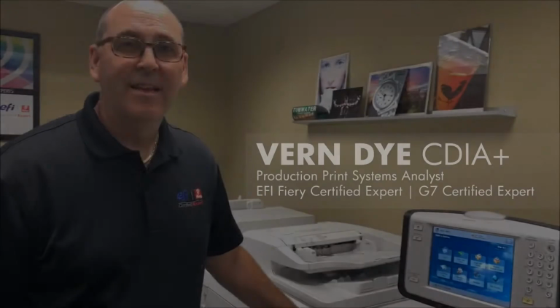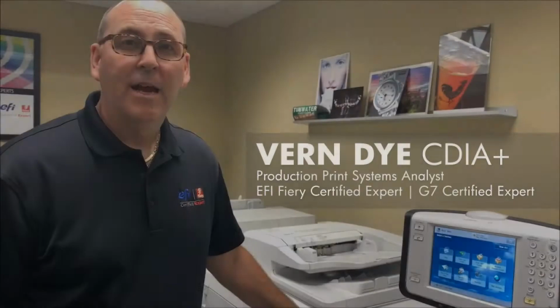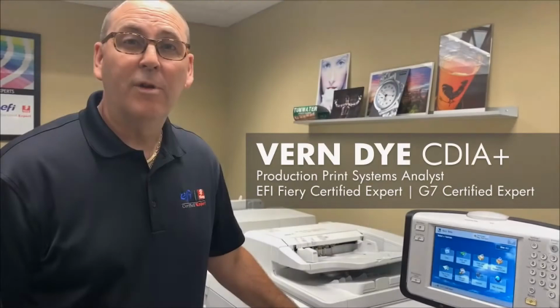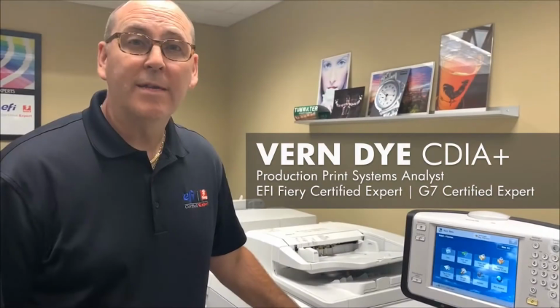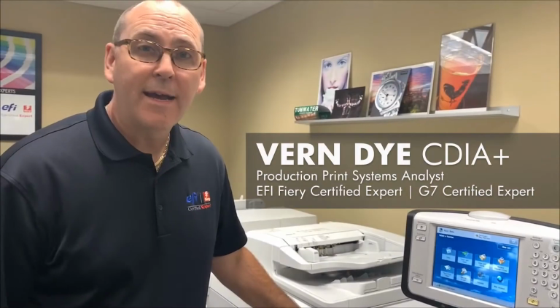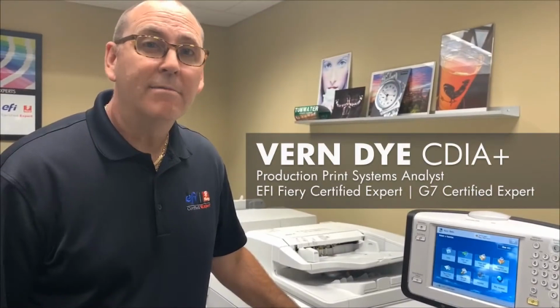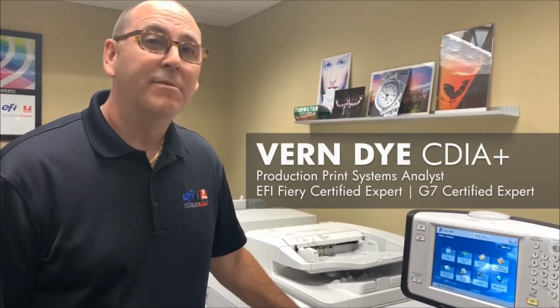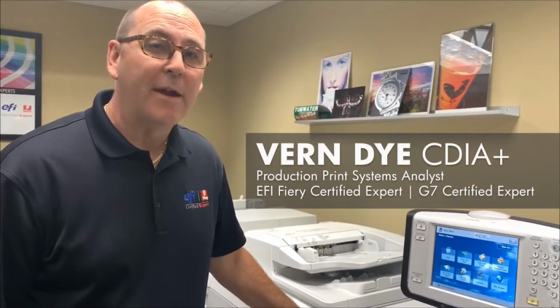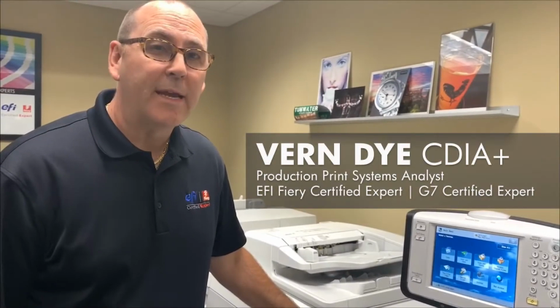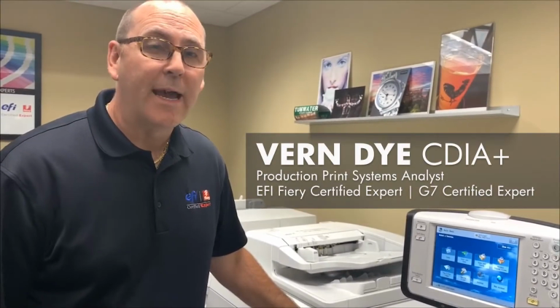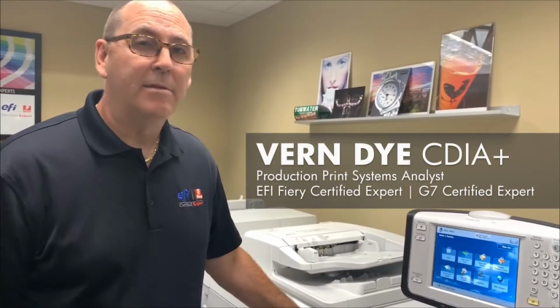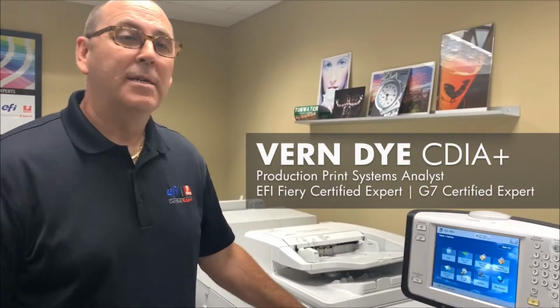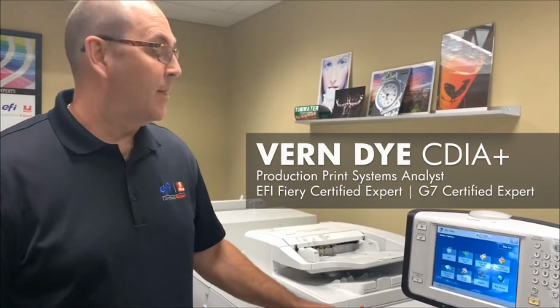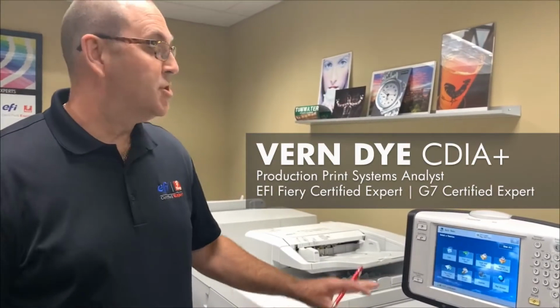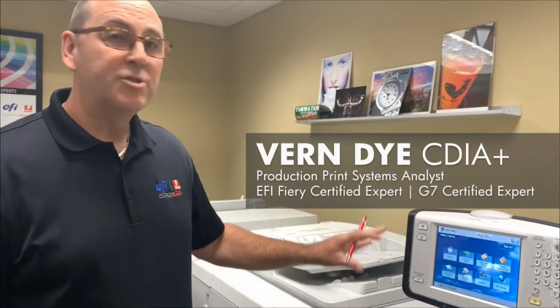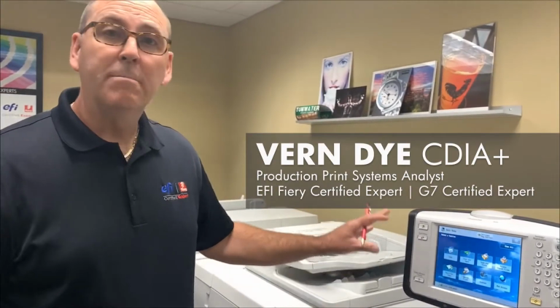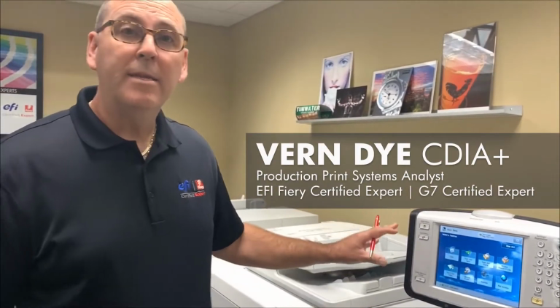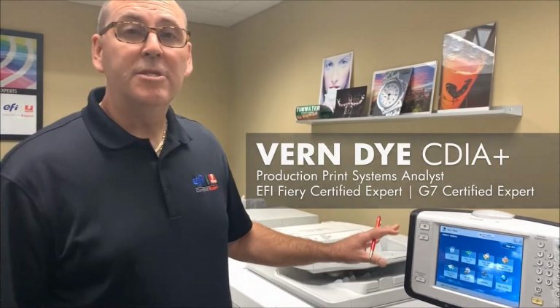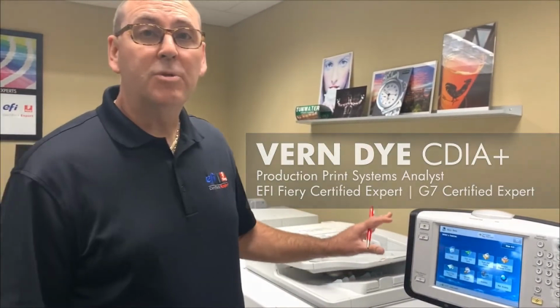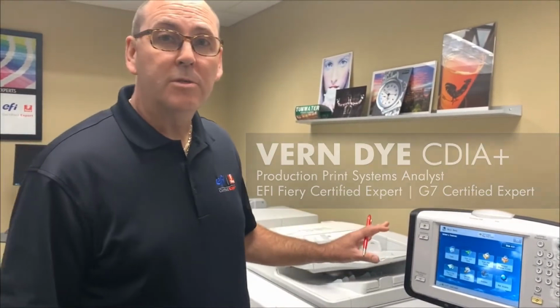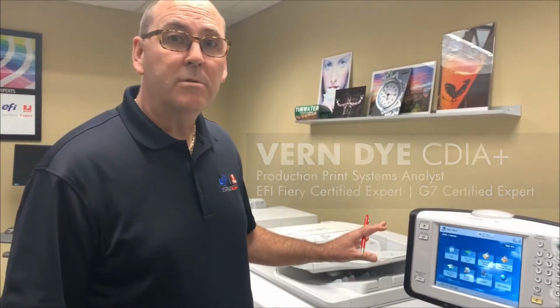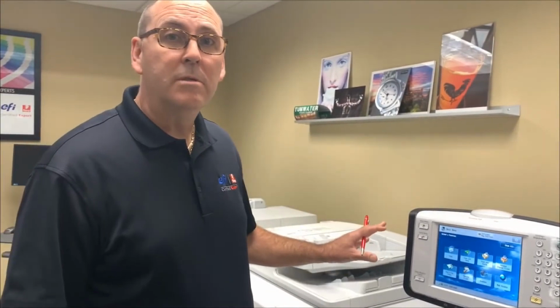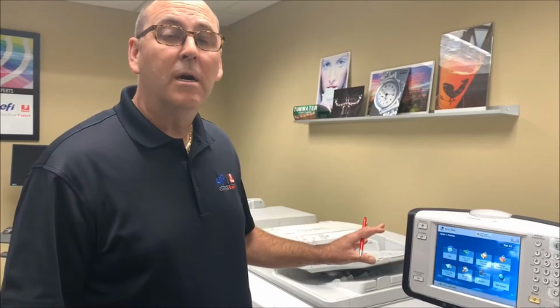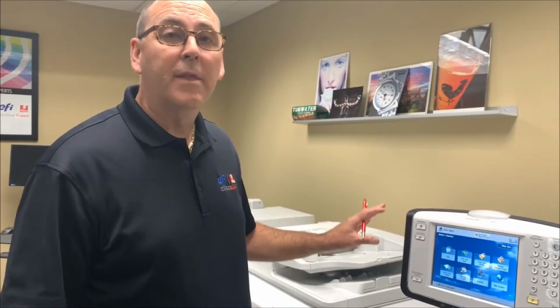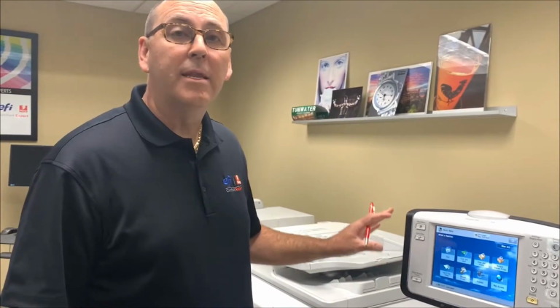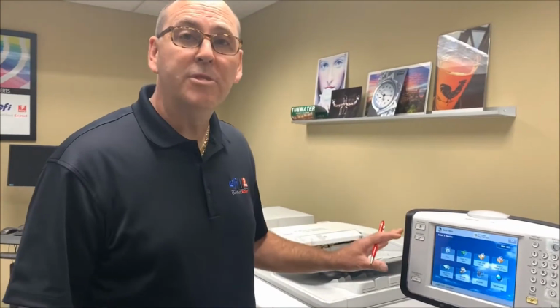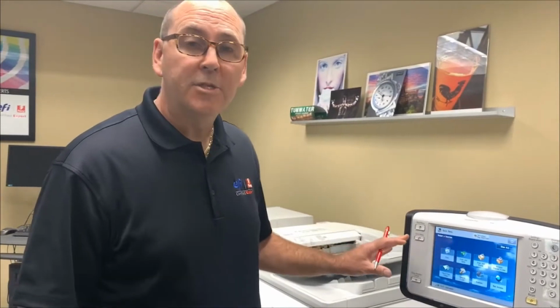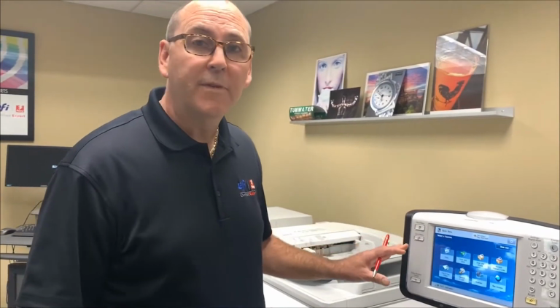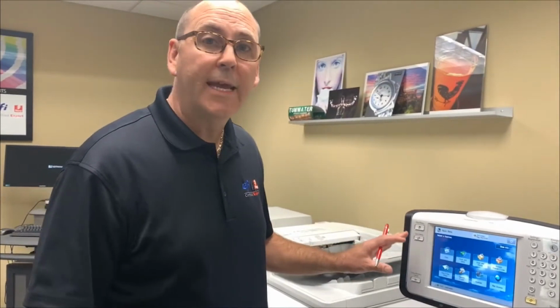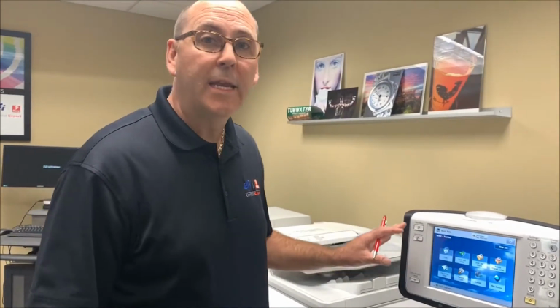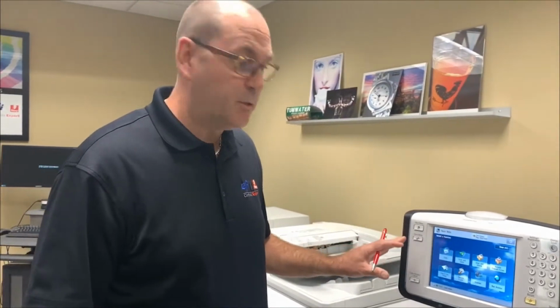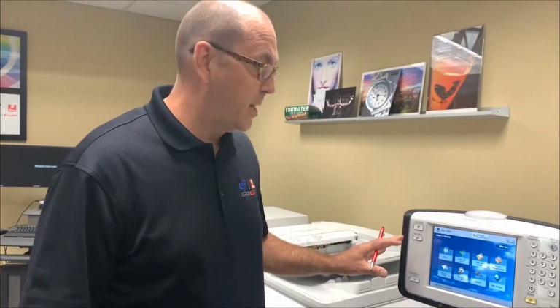I'm Vernon Dye, Fiery Guy, and this is a general maintenance instructional on the linearization of a Canon image press.